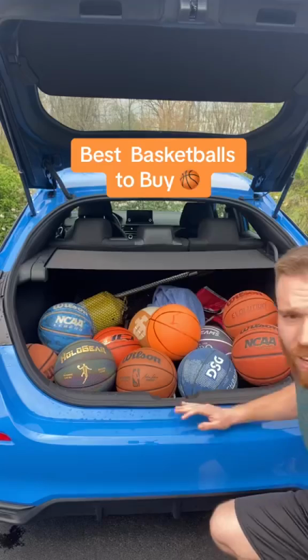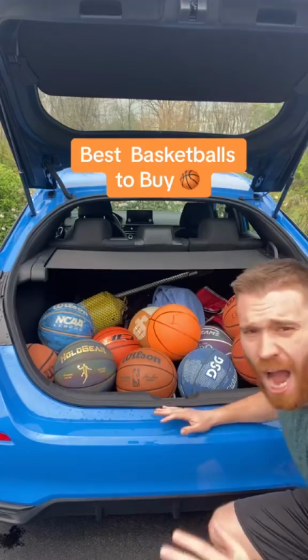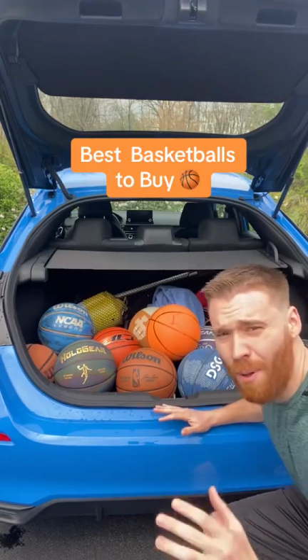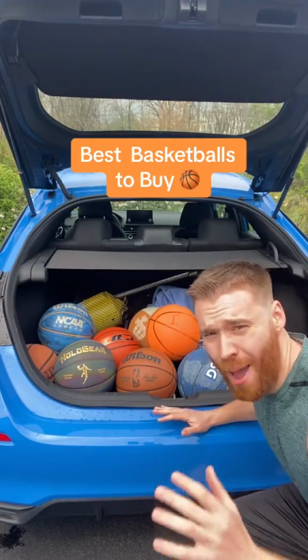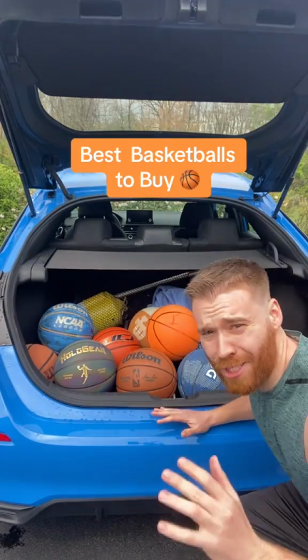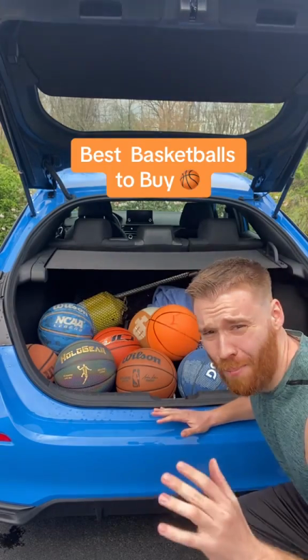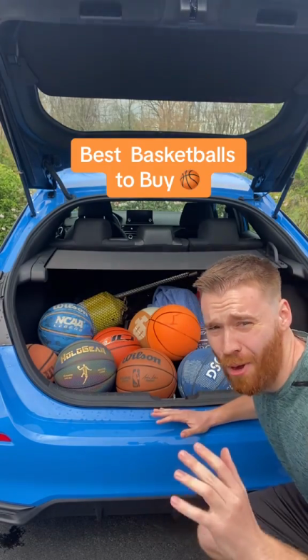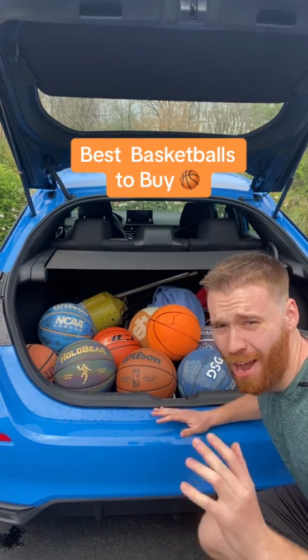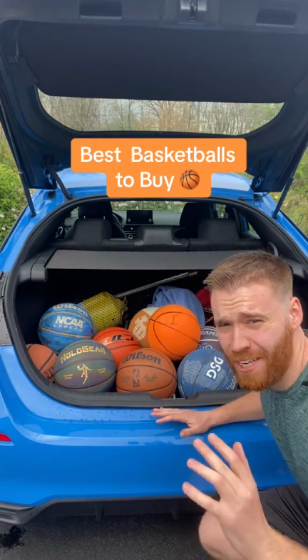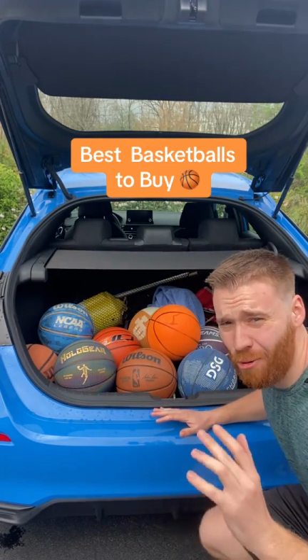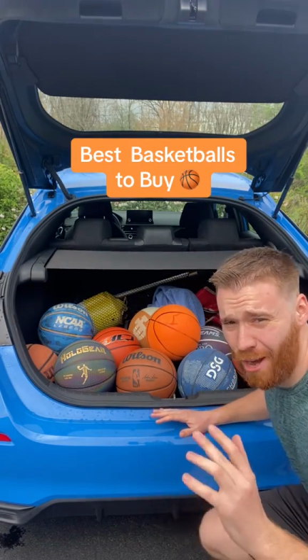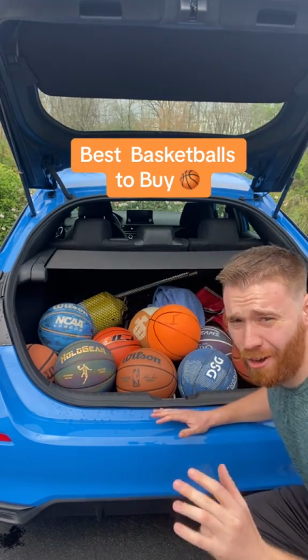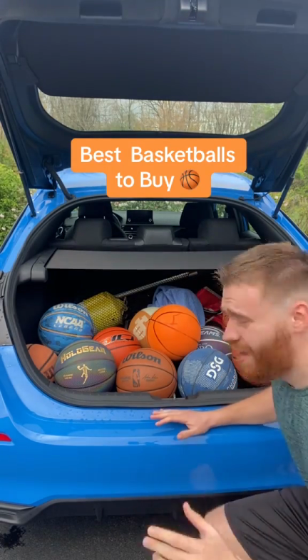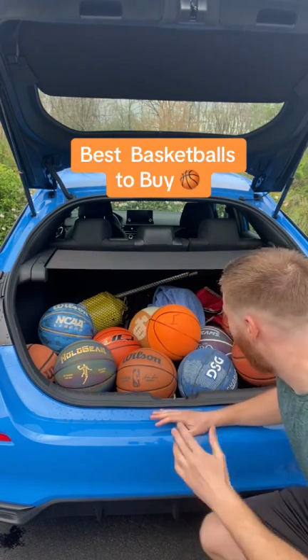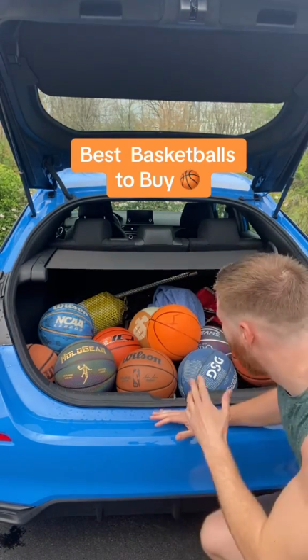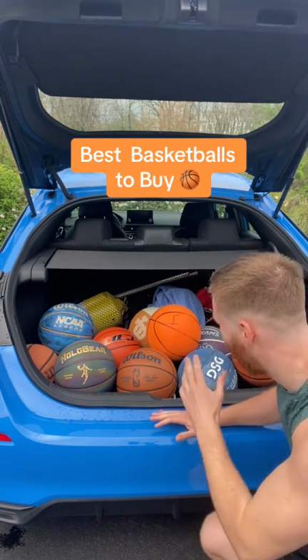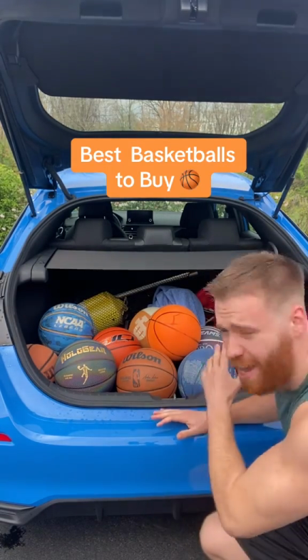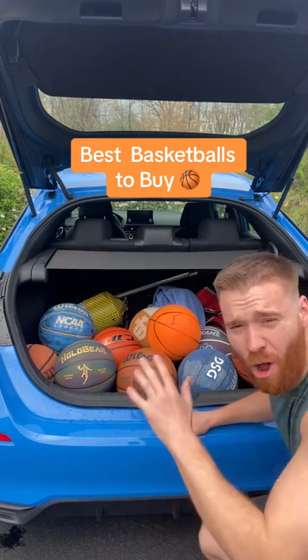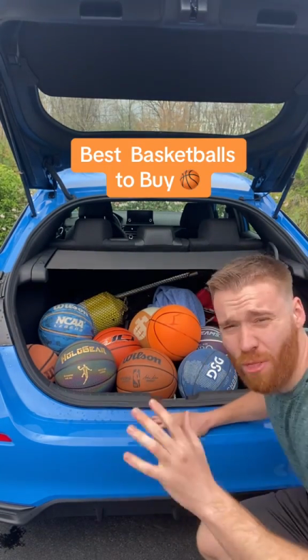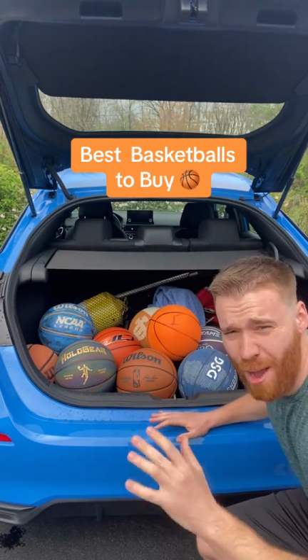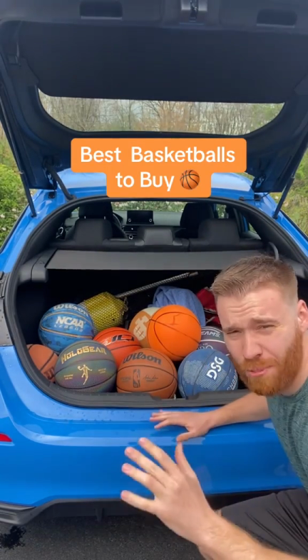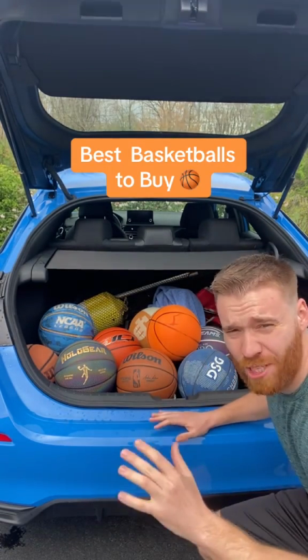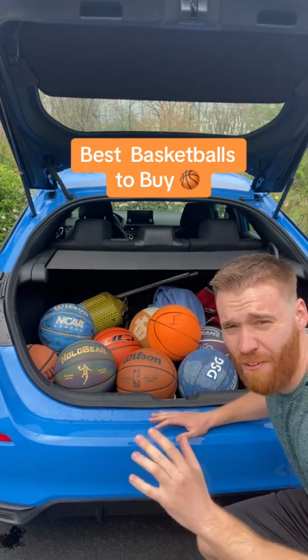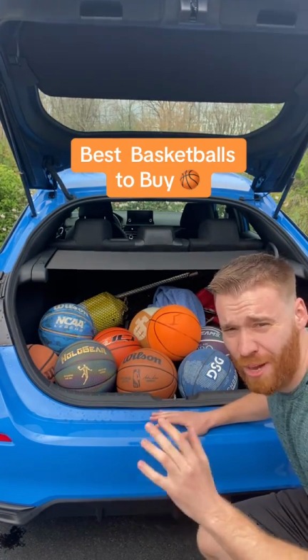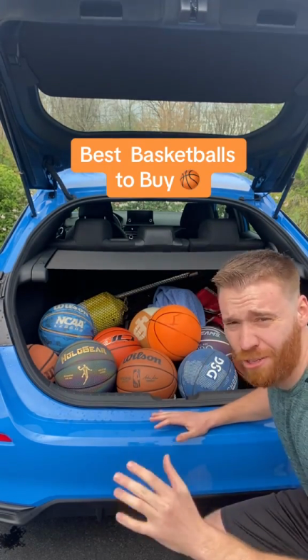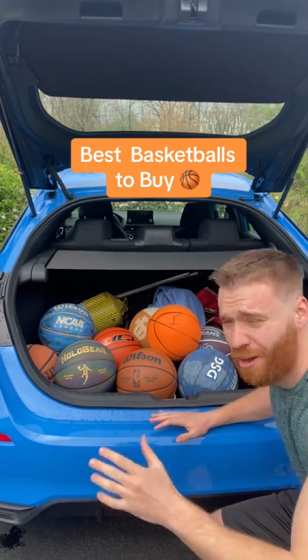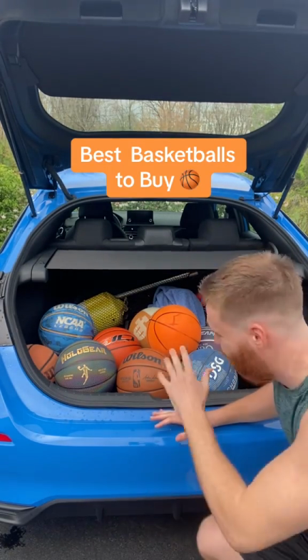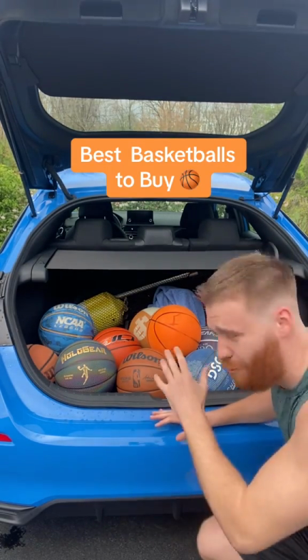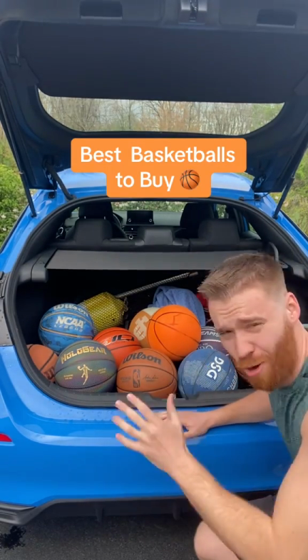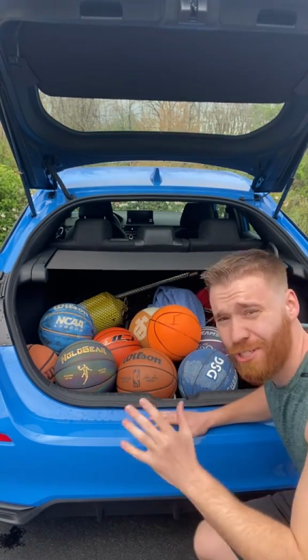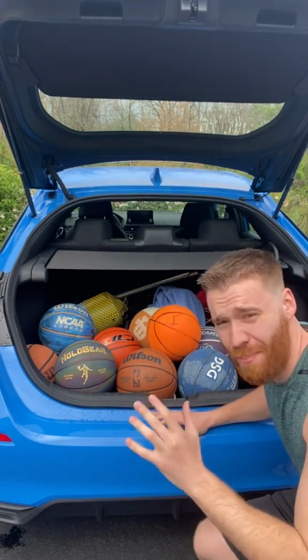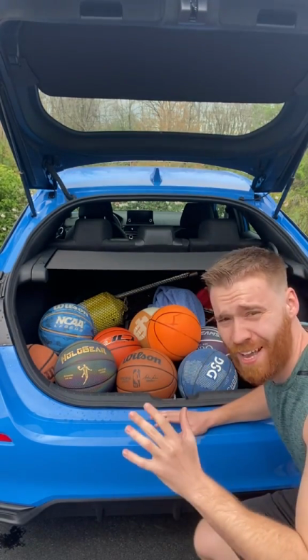I'm a basketball content creator and I'm going to rate all the basketballs I have in my trunk from worst to best.